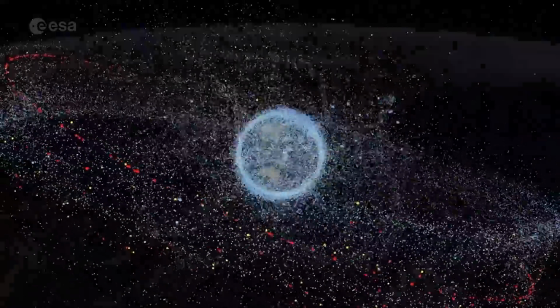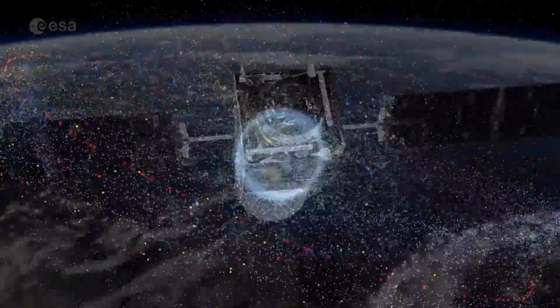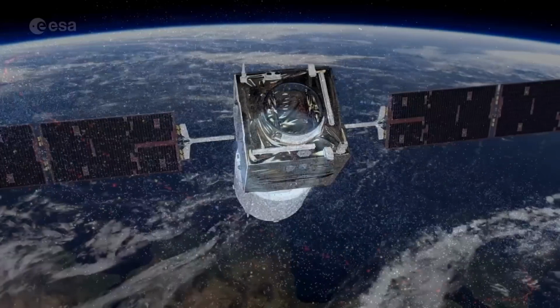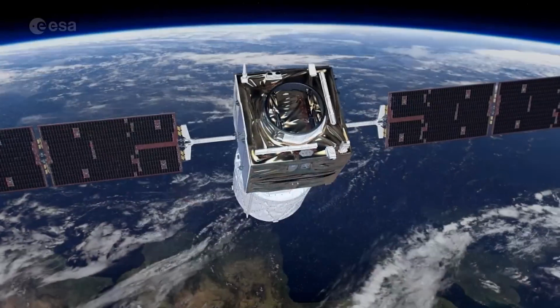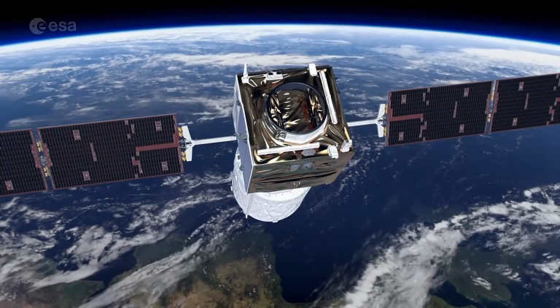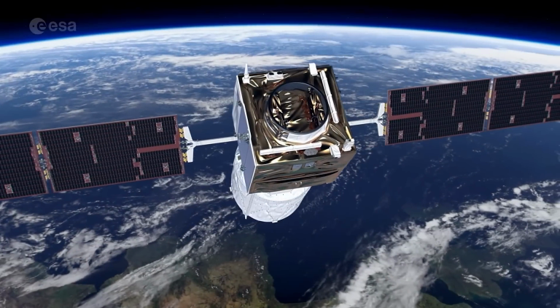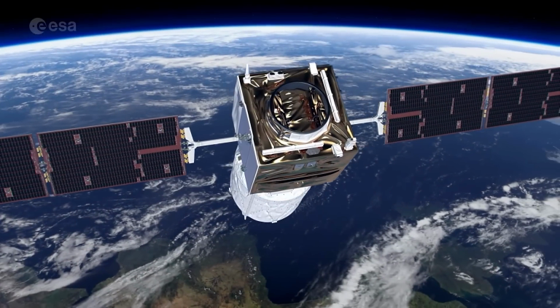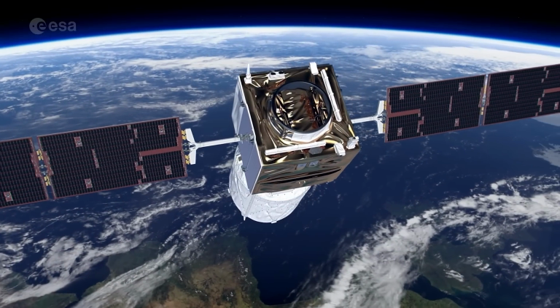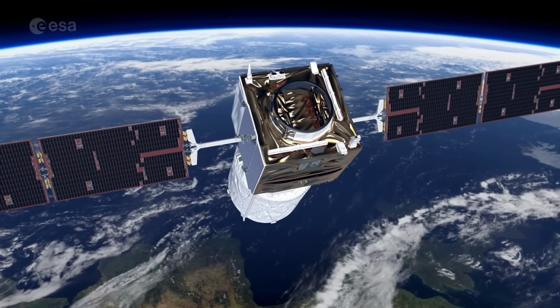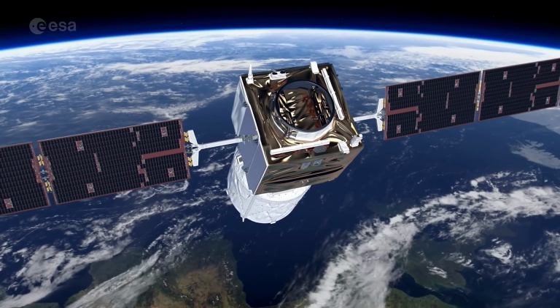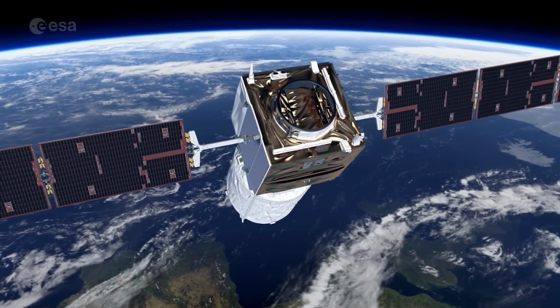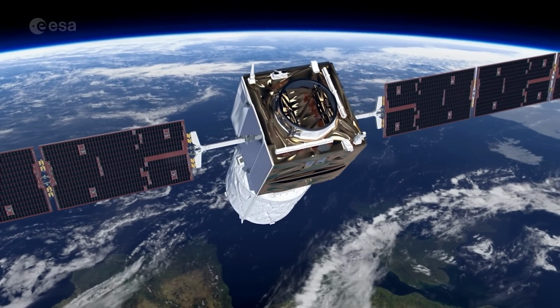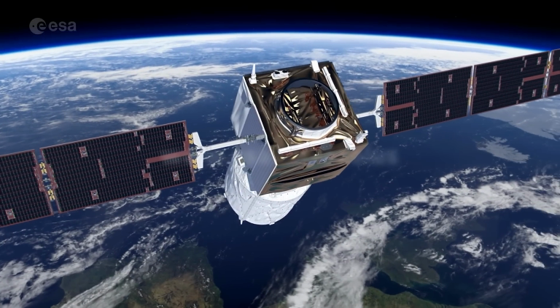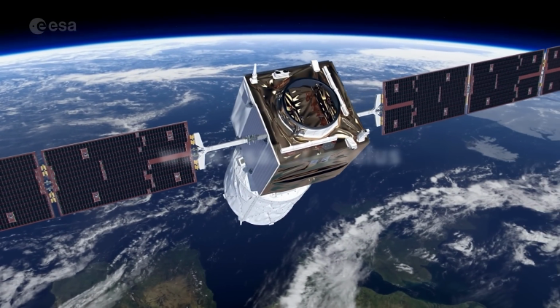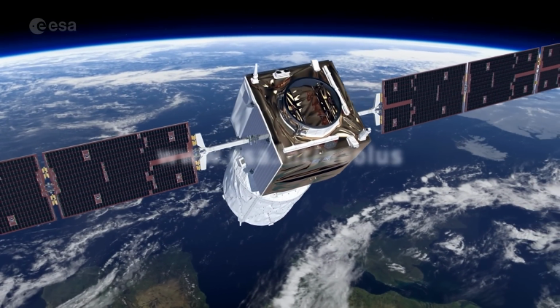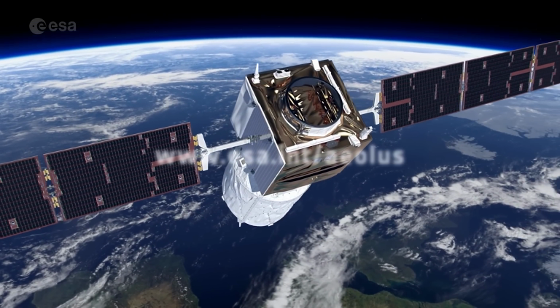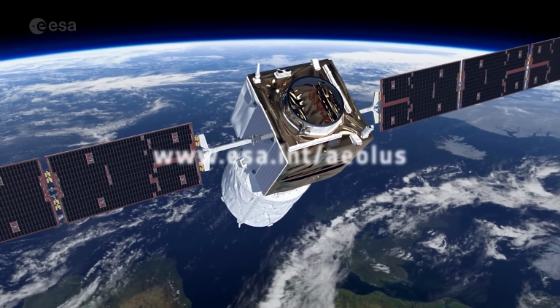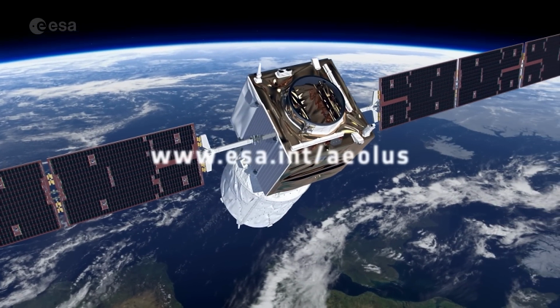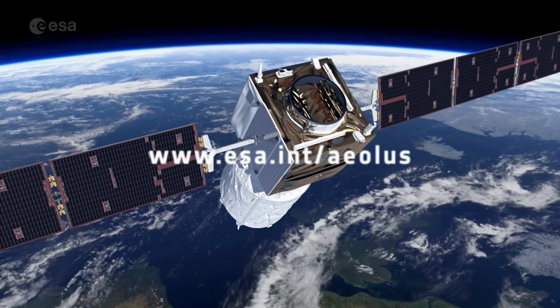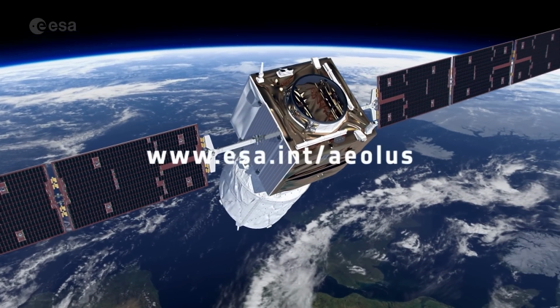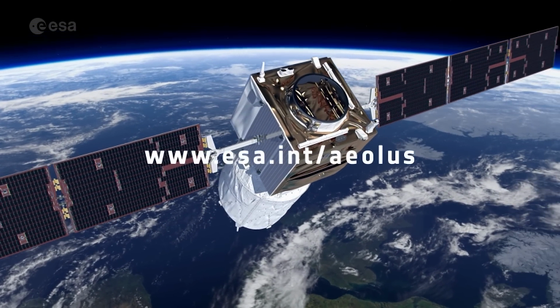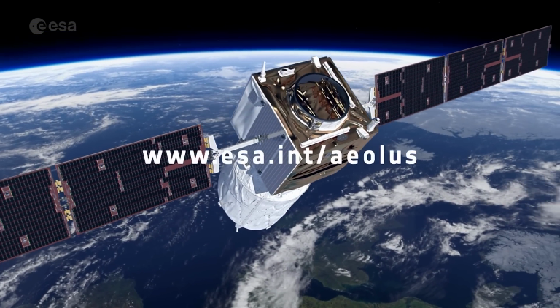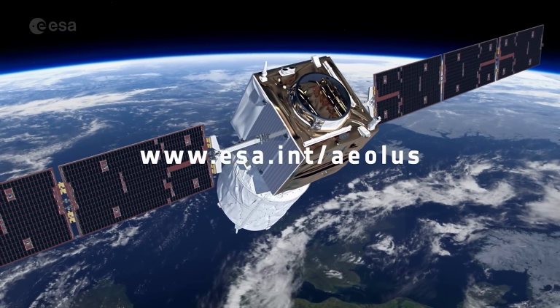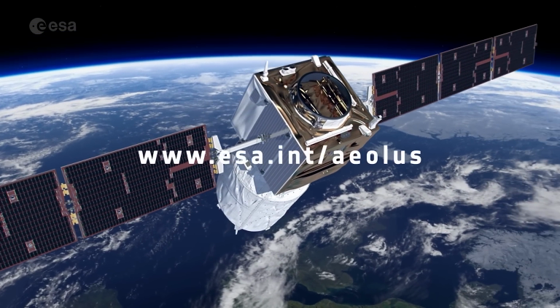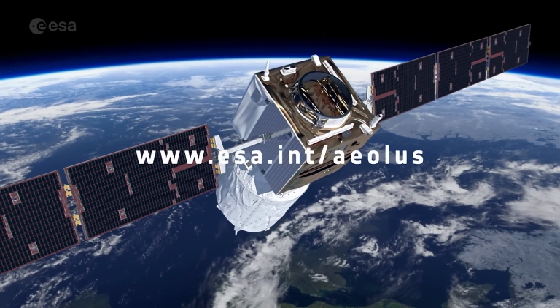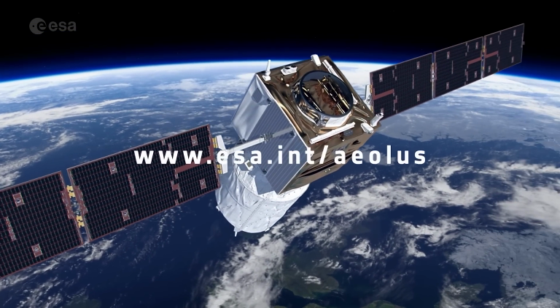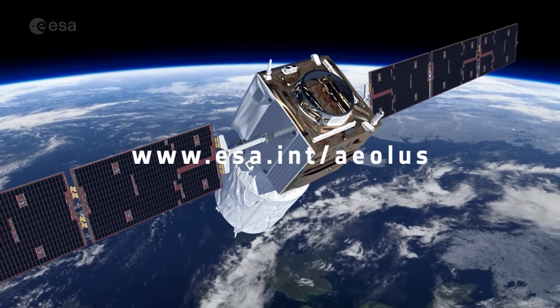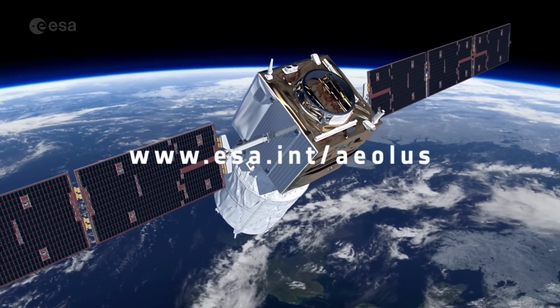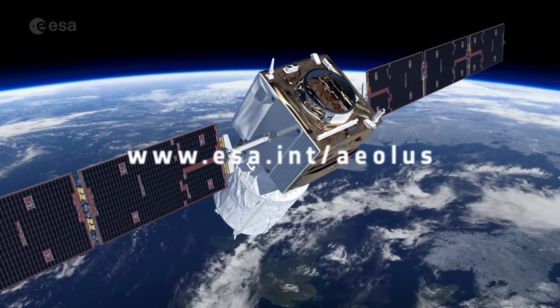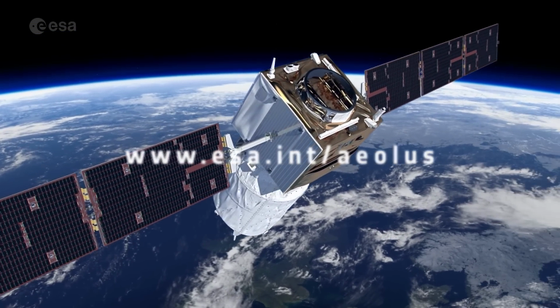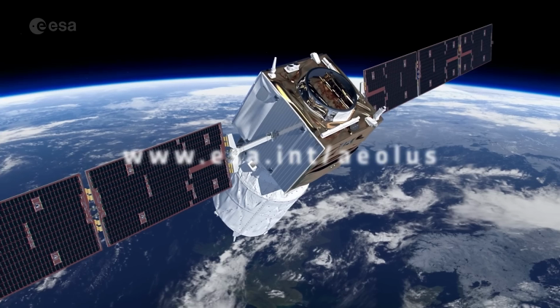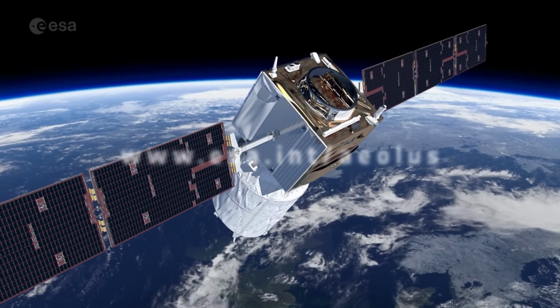For more information on Aeolus' re-entry, visit www.esa.int/Aeolus. Thank you for watching.